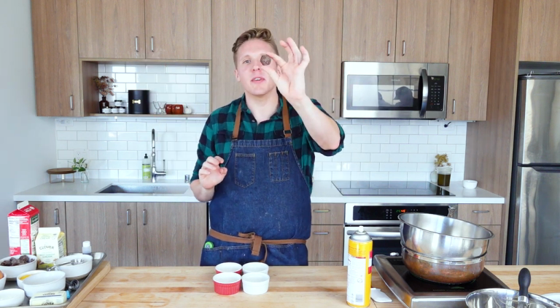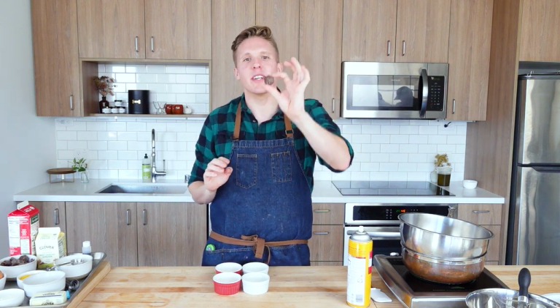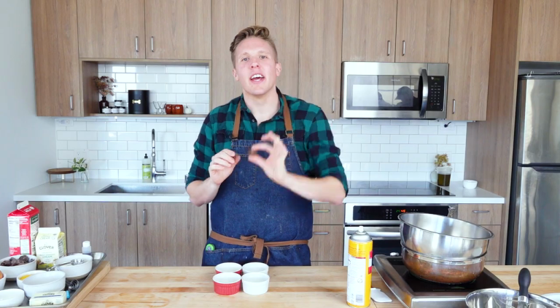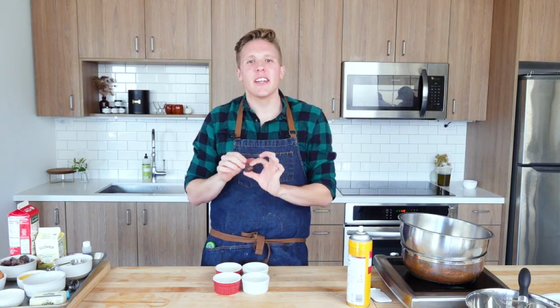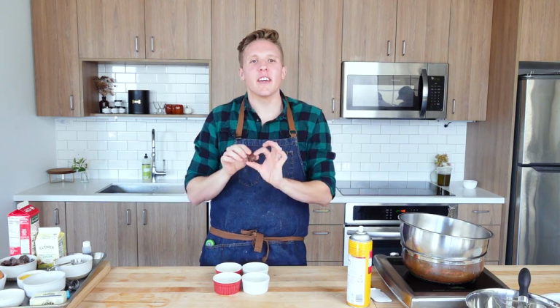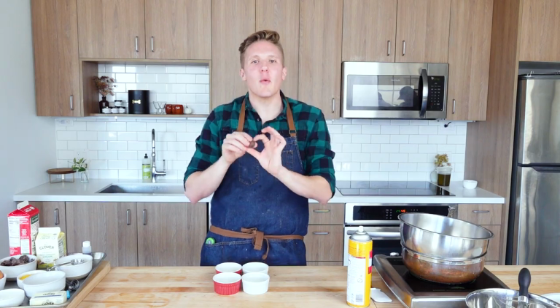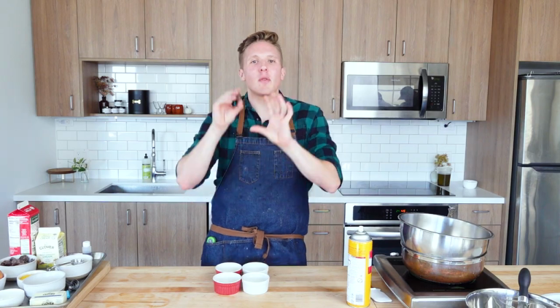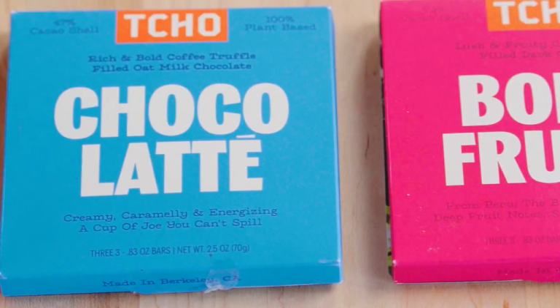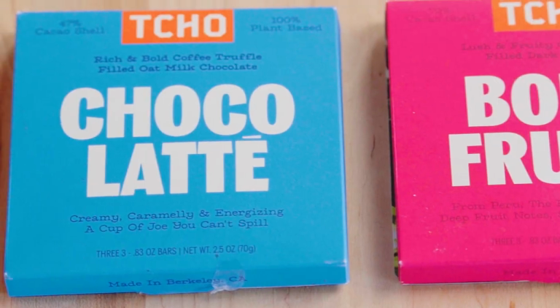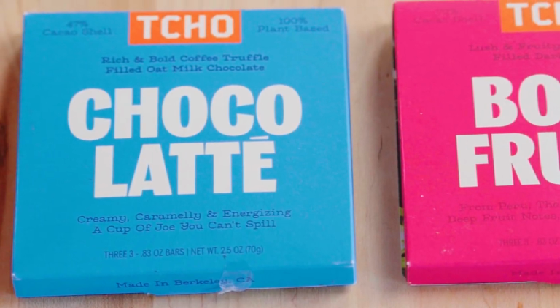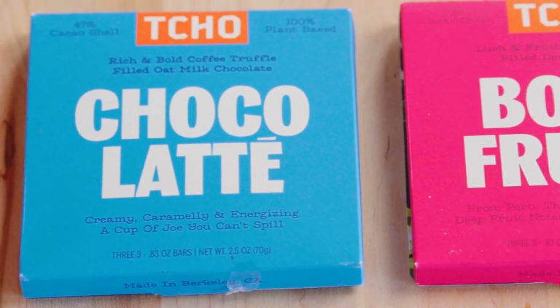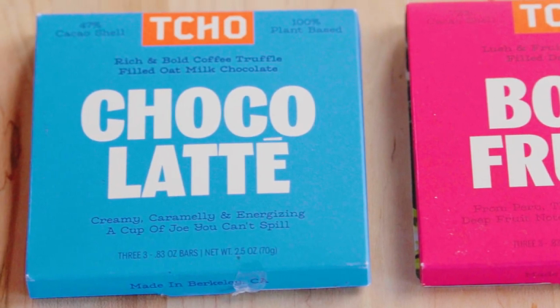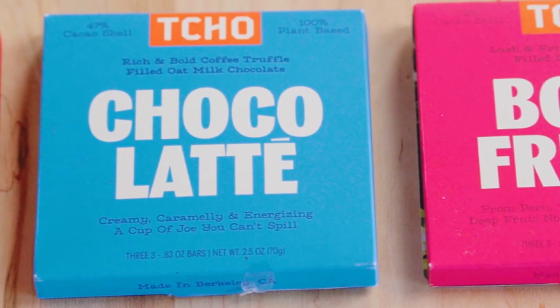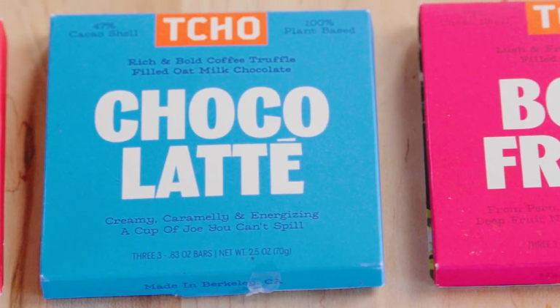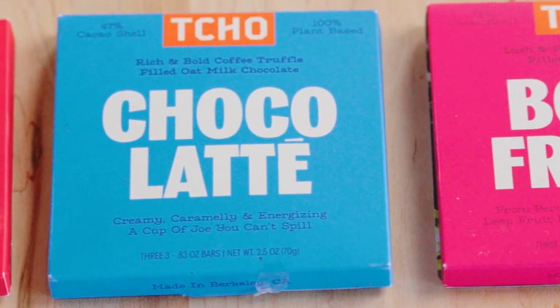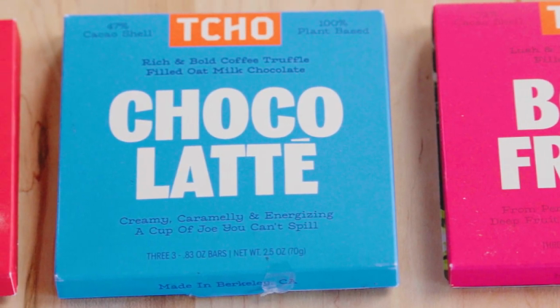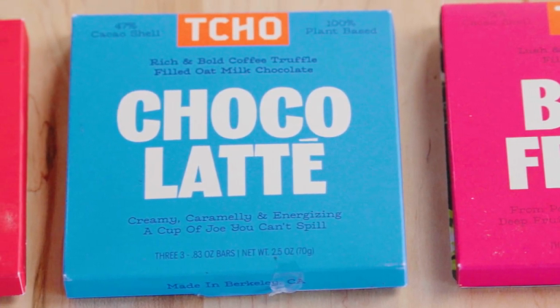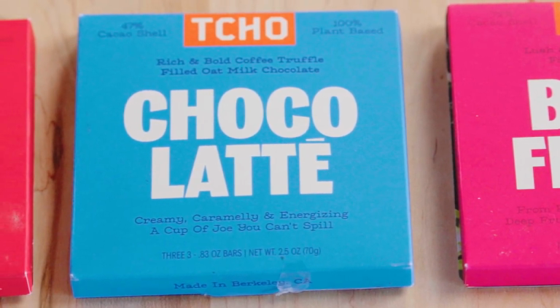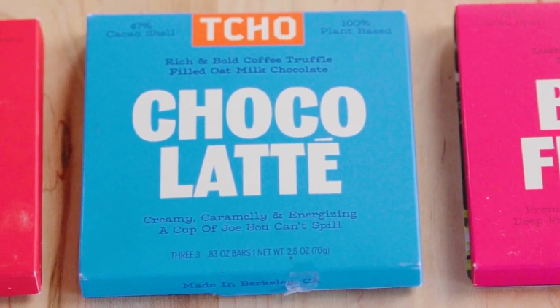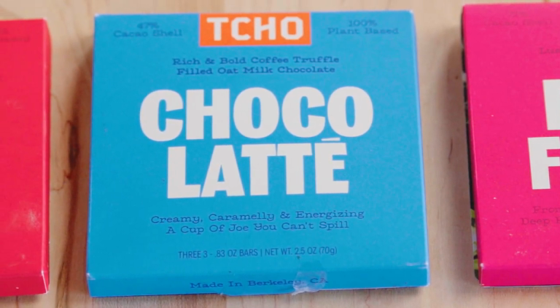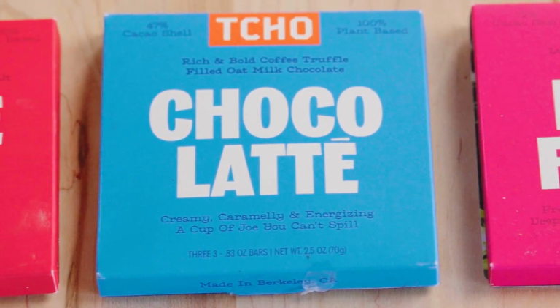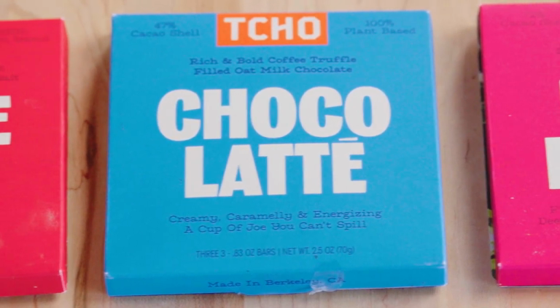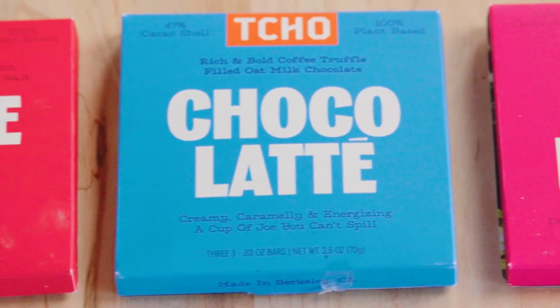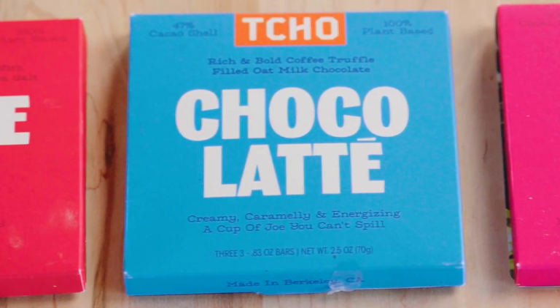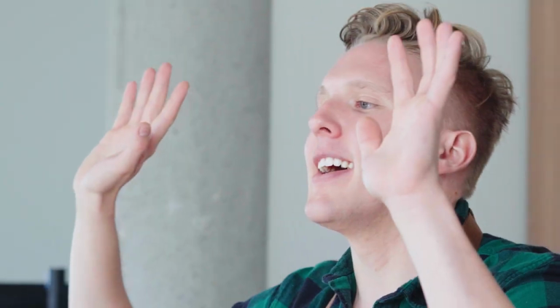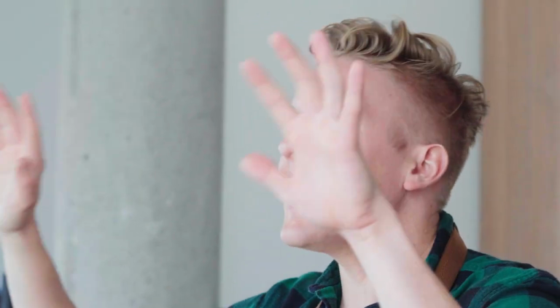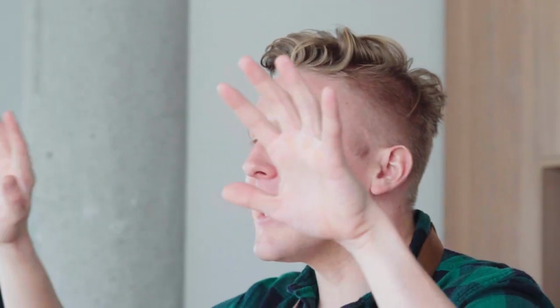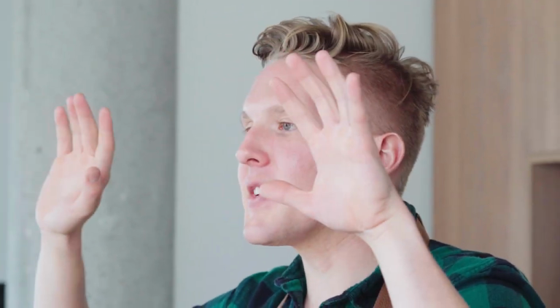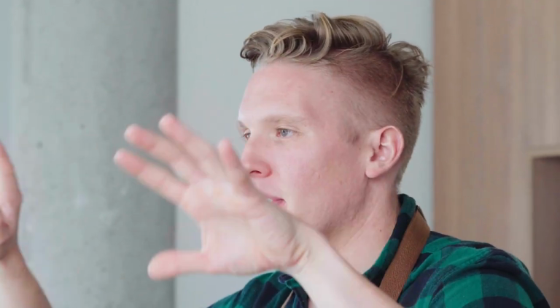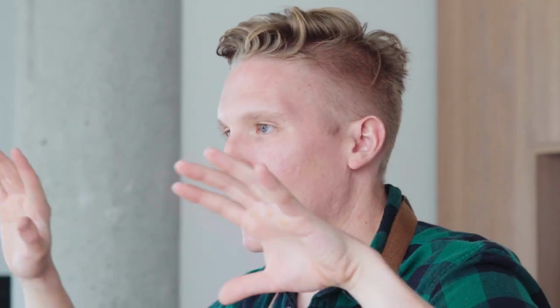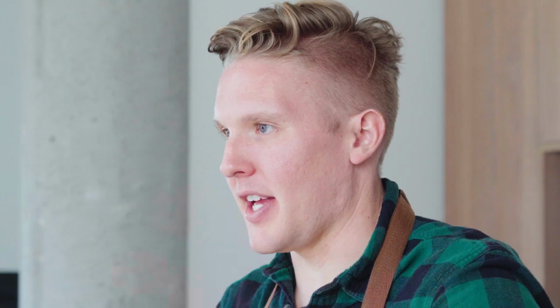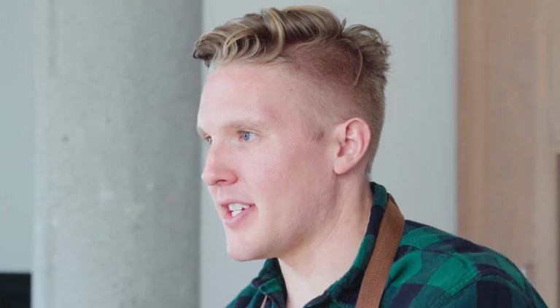We're using their around 60% dark chocolate today. It is so delish.